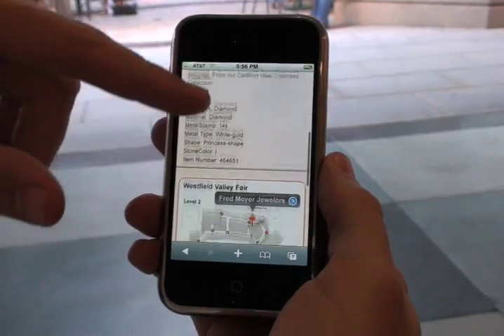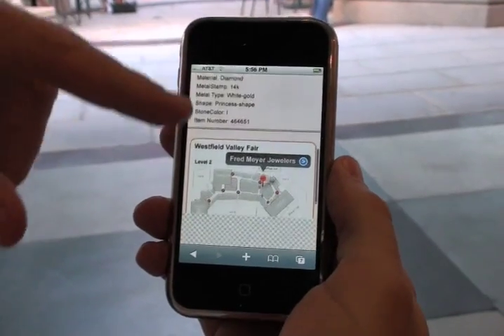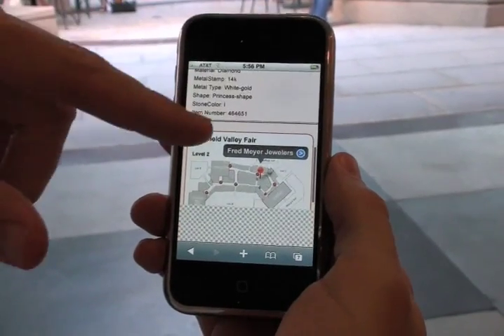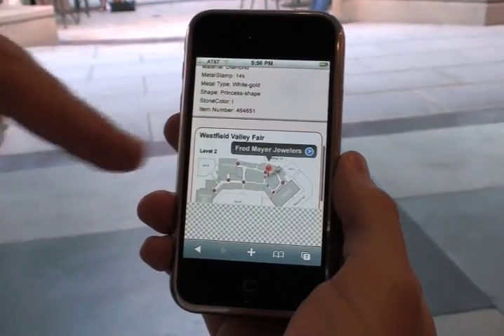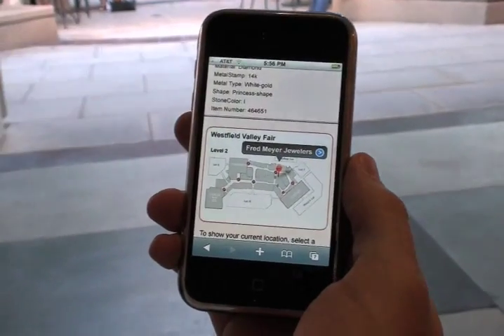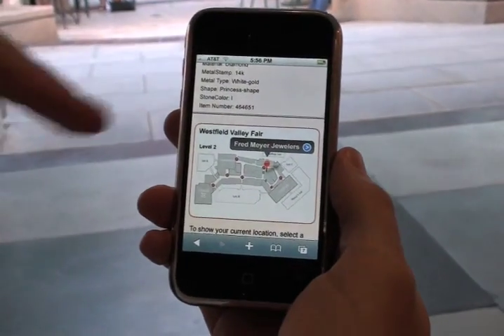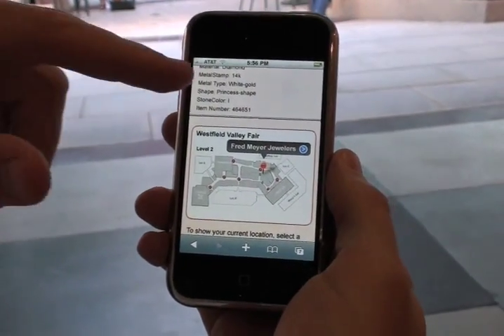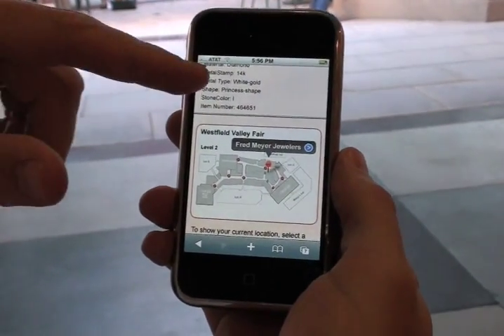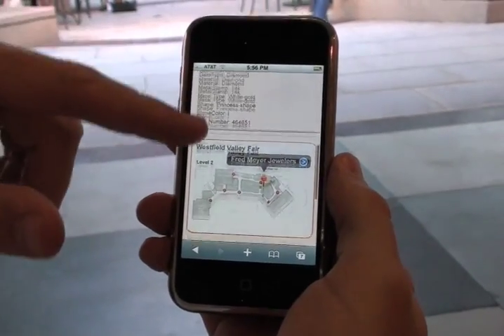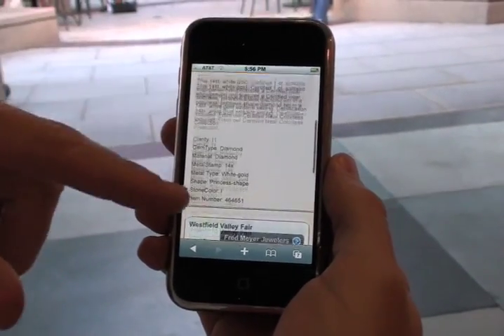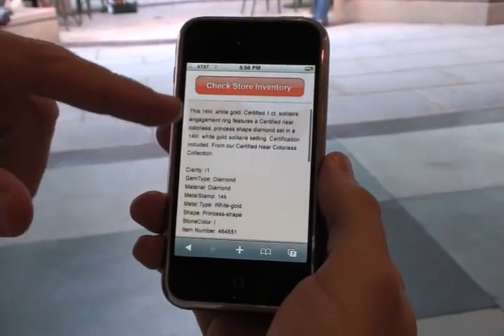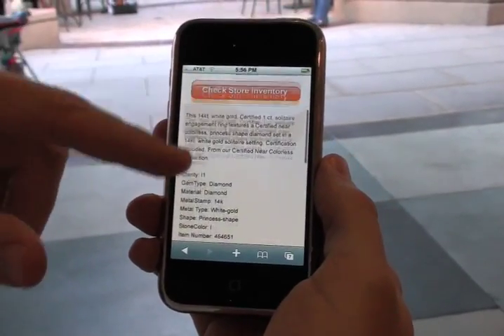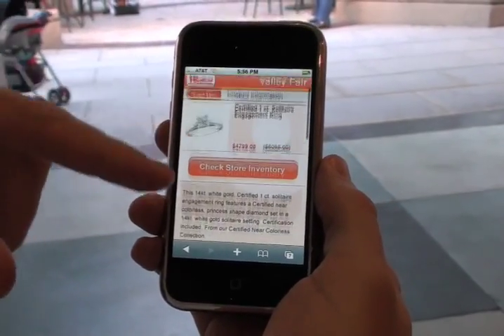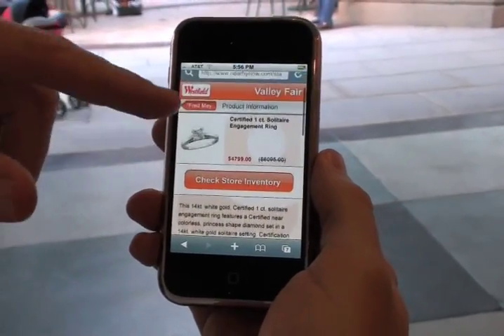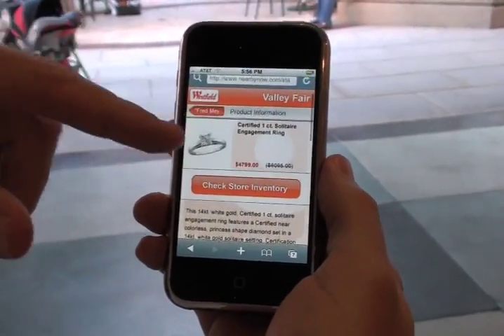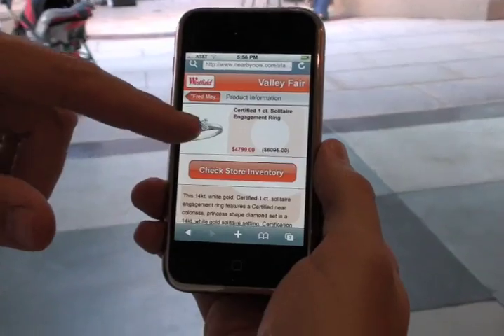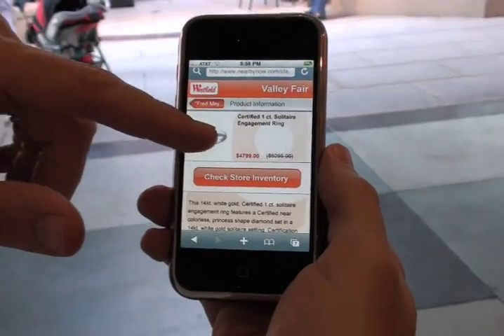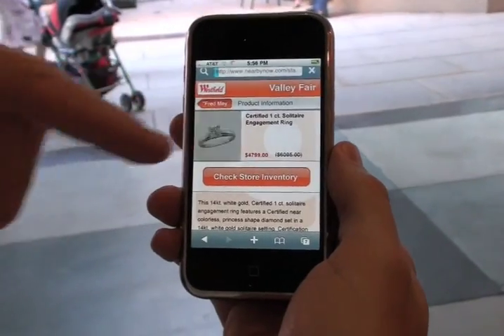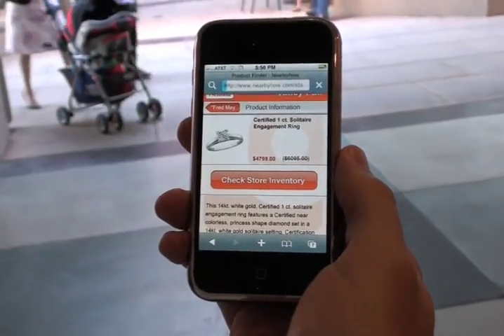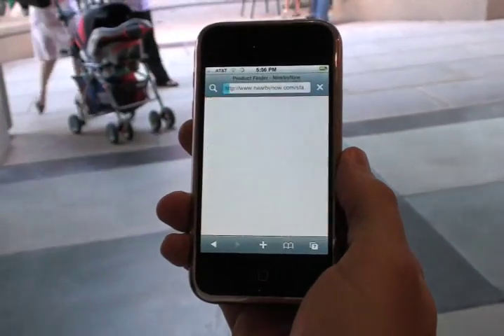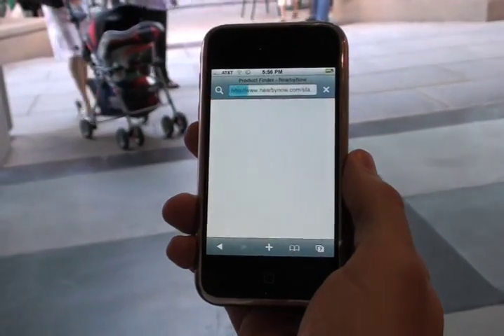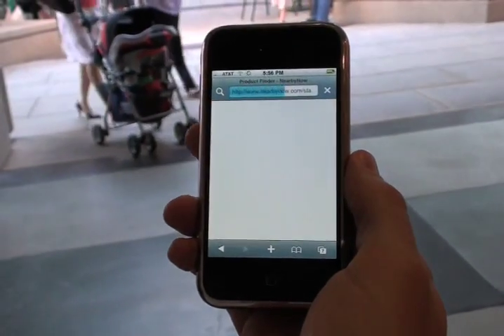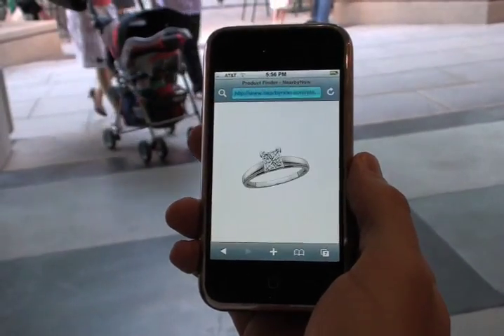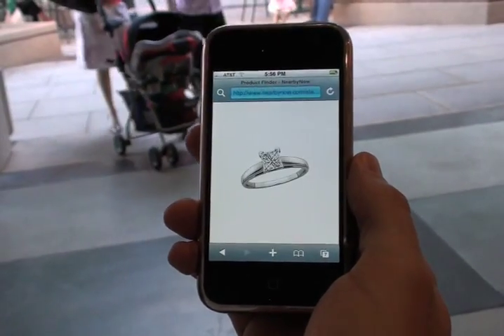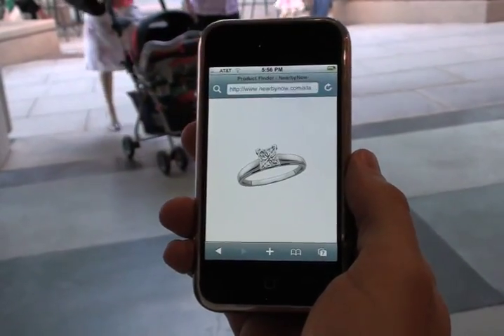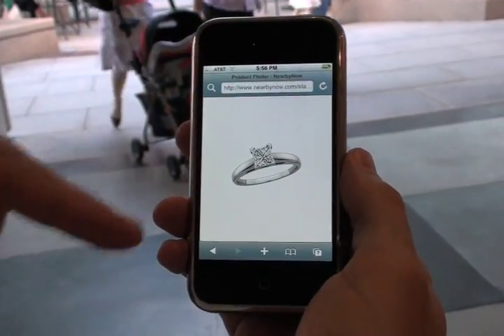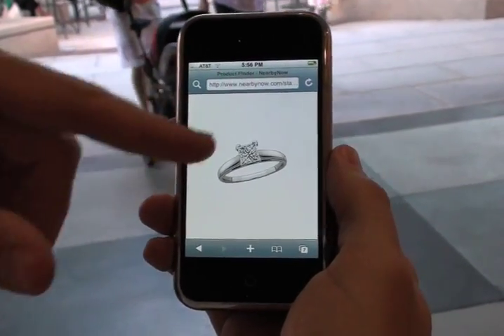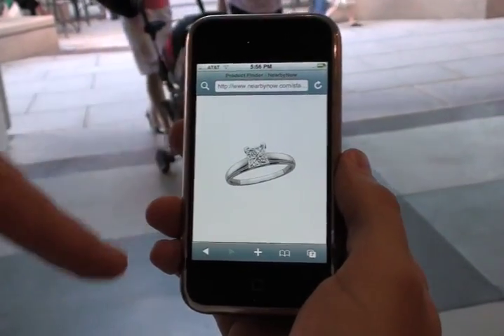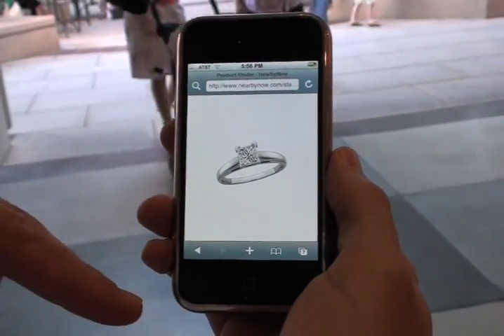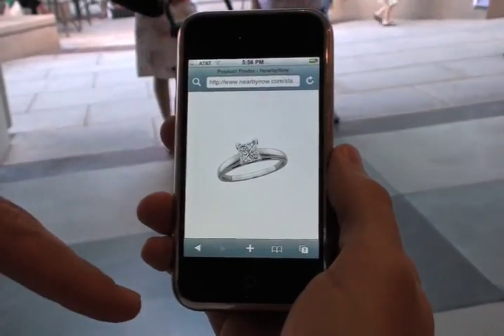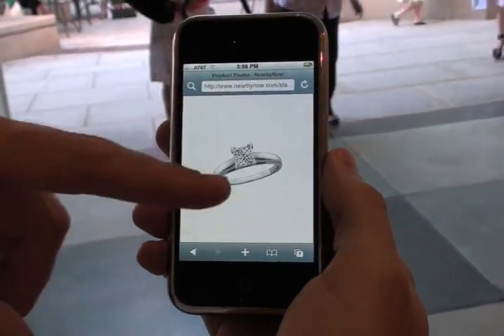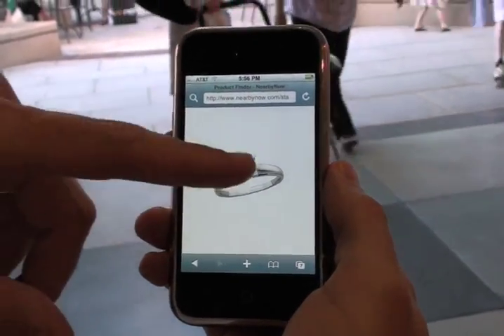Click on it and it gives you a larger picture, some details, and you can find out where the Fred Meyer store is inside the mall. If I want to really zoom in, I just click on it and I can see a nice big picture.